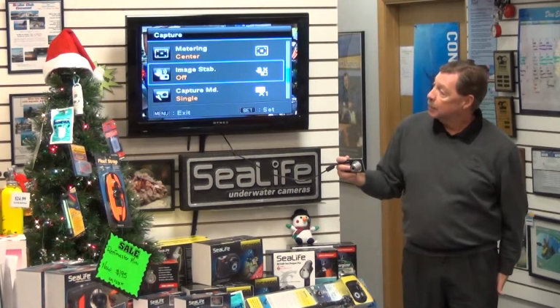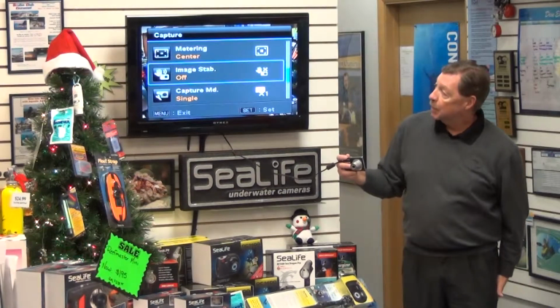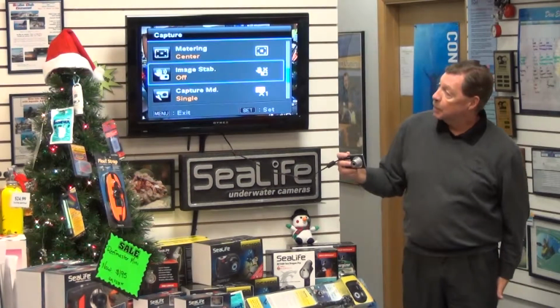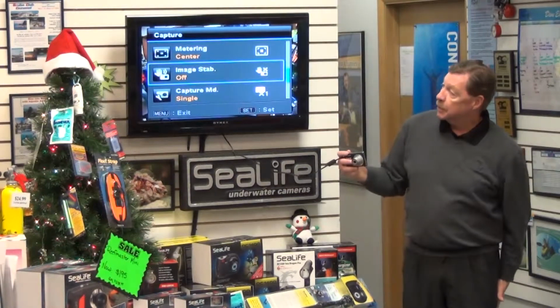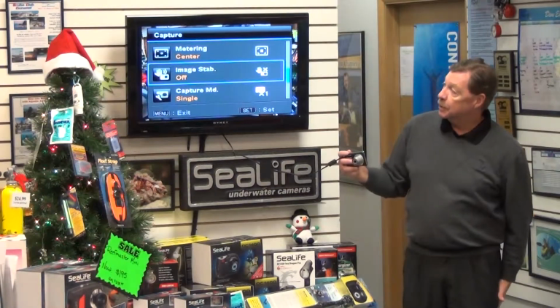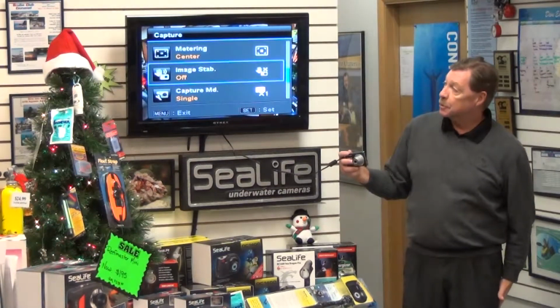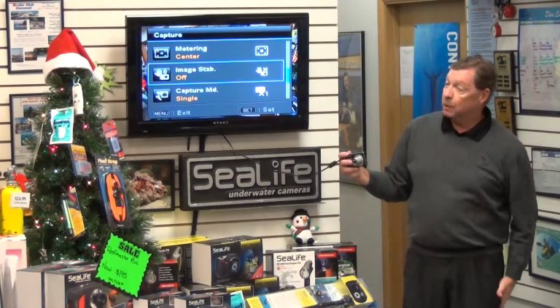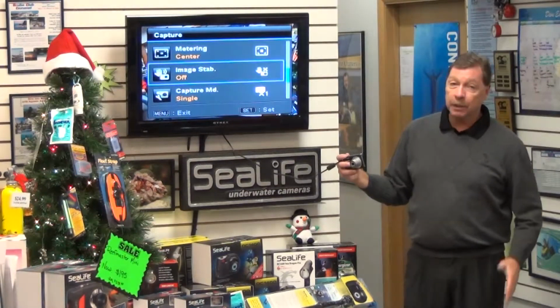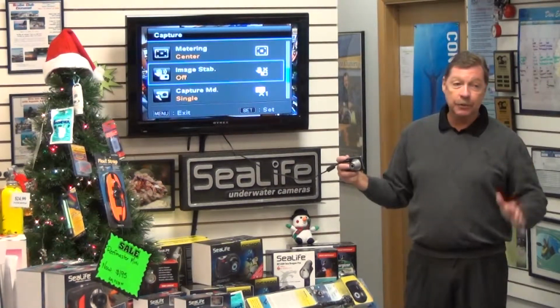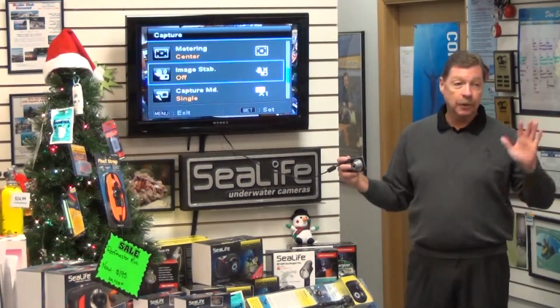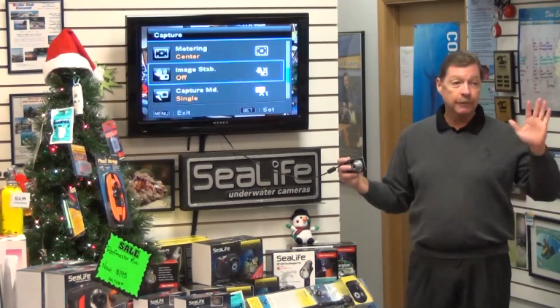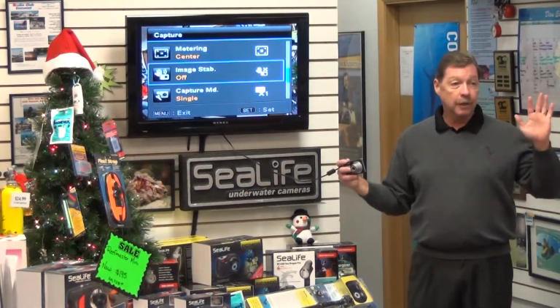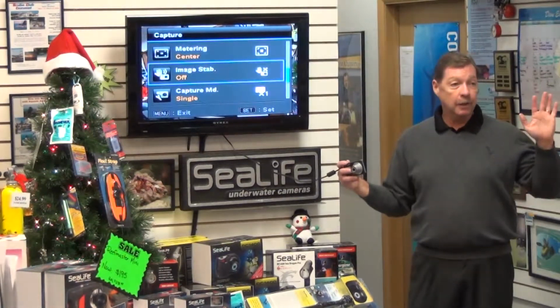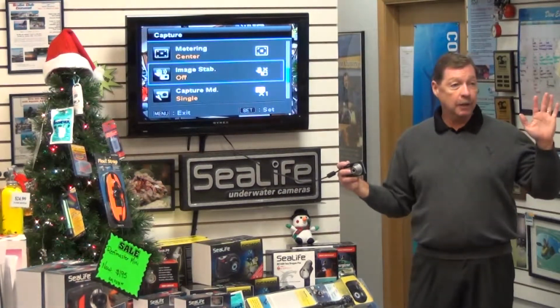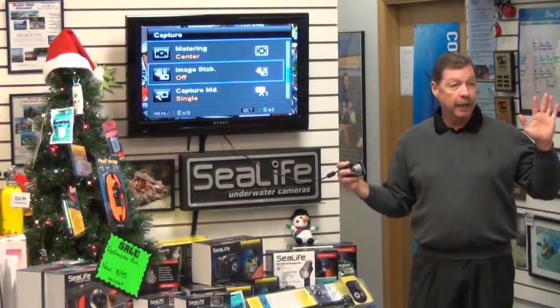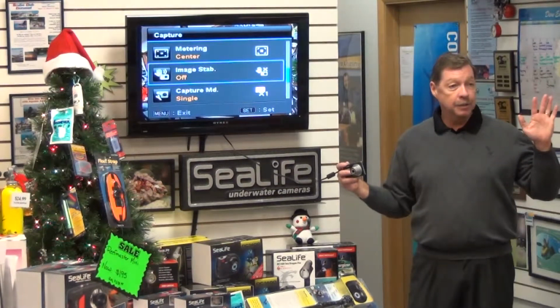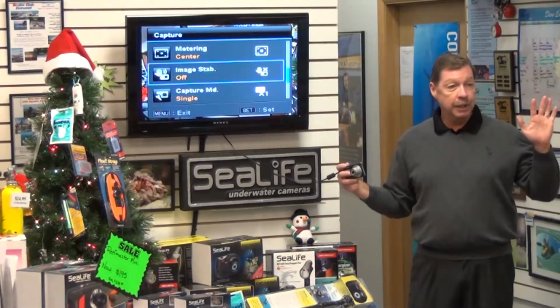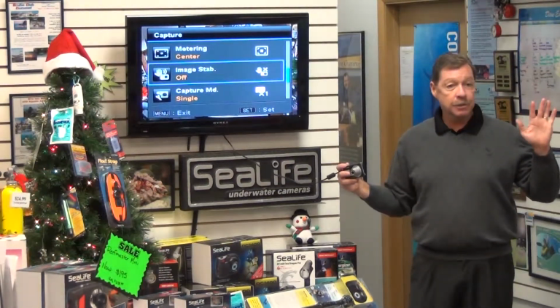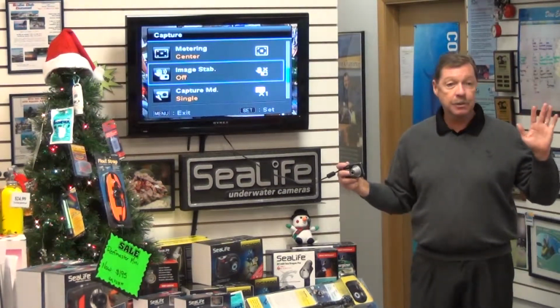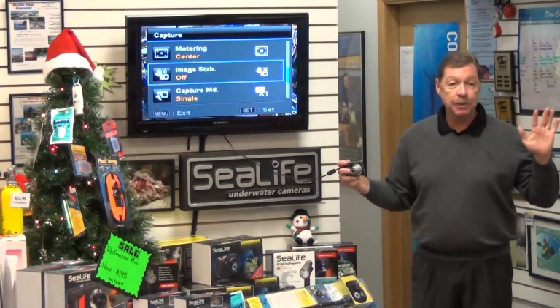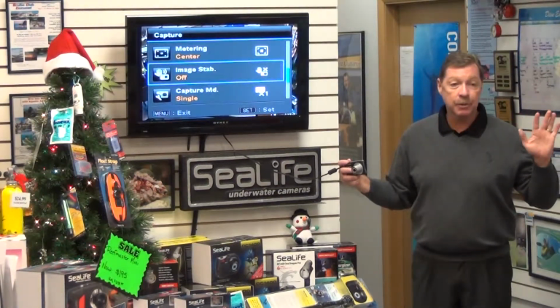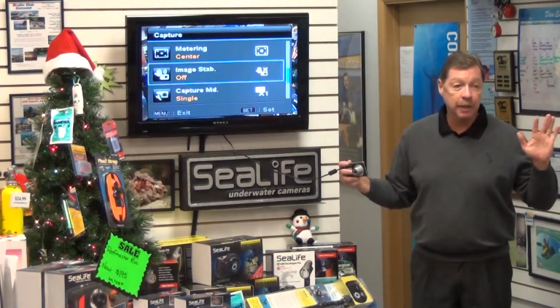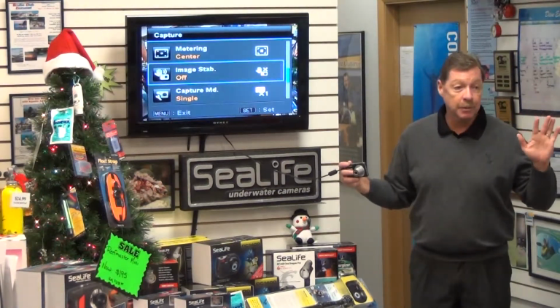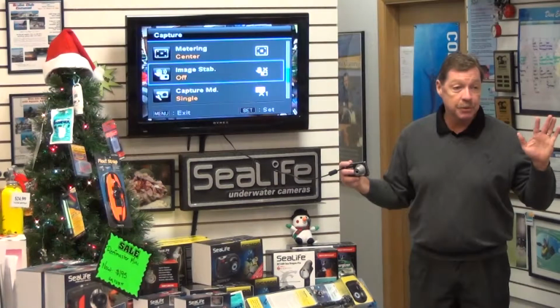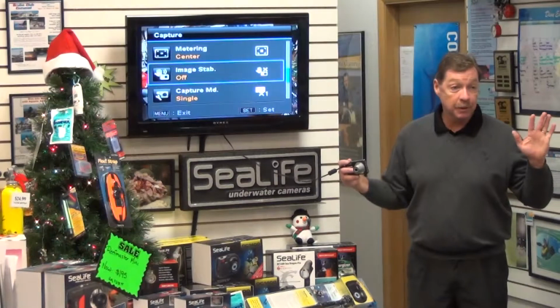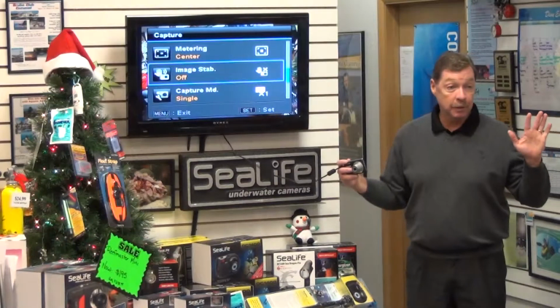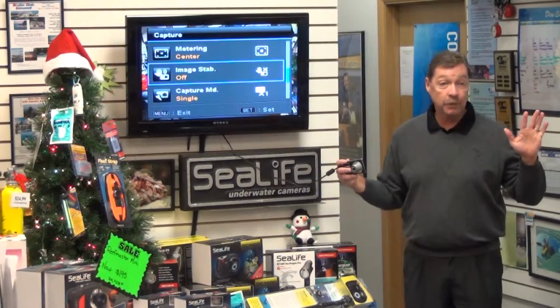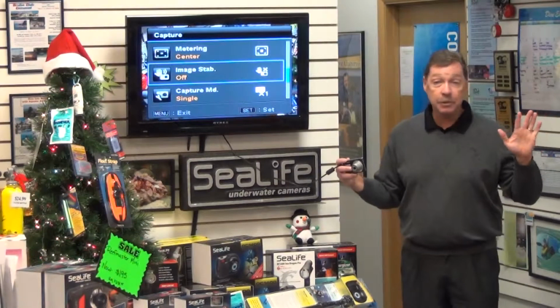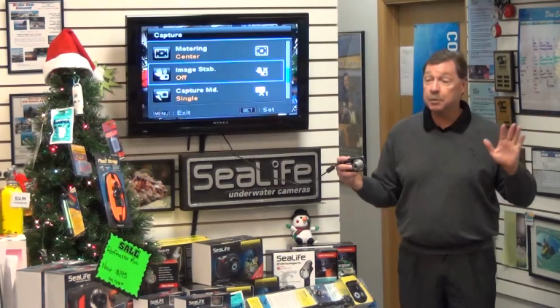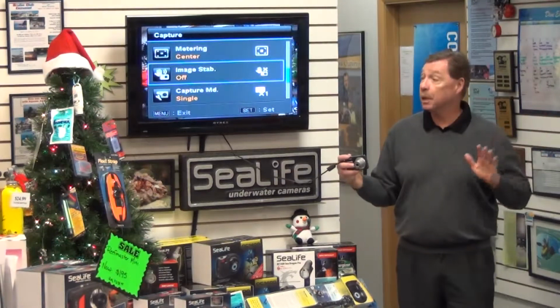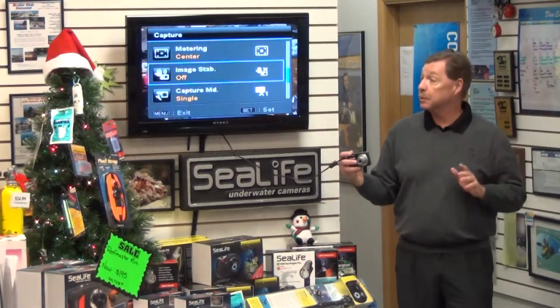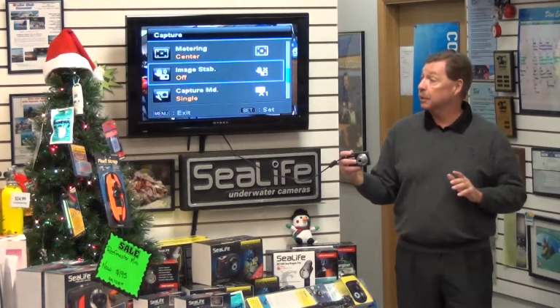Image stabilization is where we can turn off and on the anti-handshake feature, to make sure the camera is as clear and in focus as possible.